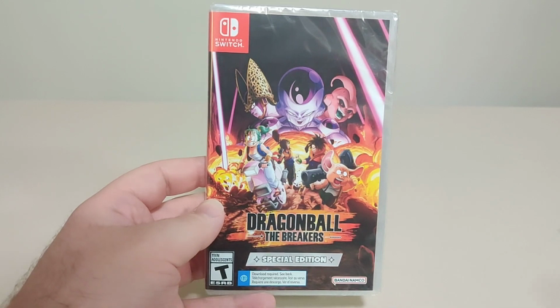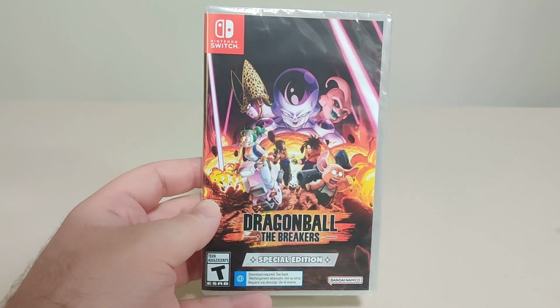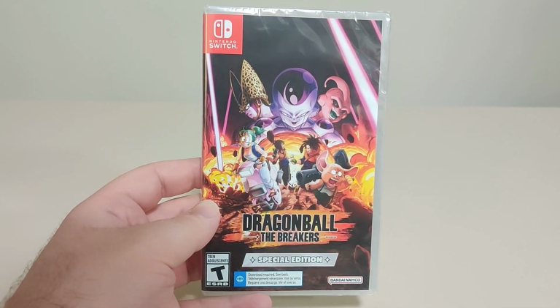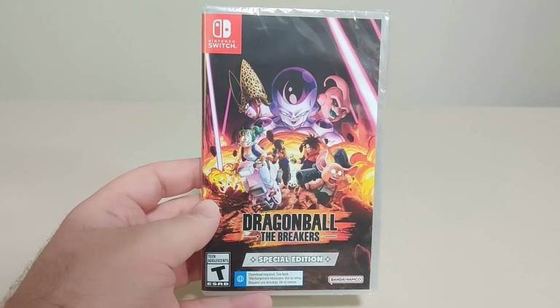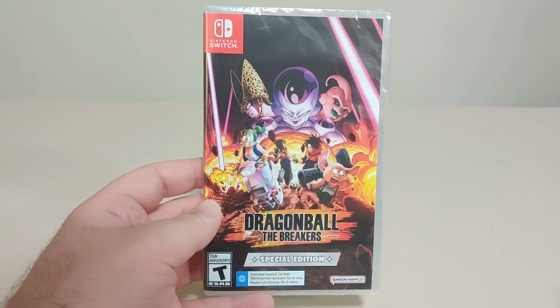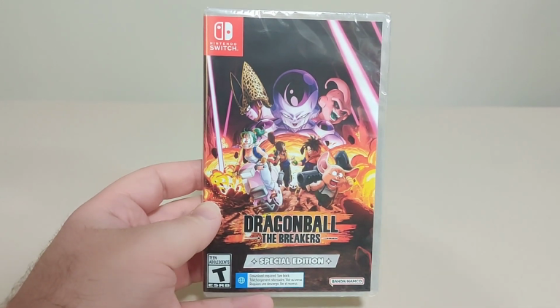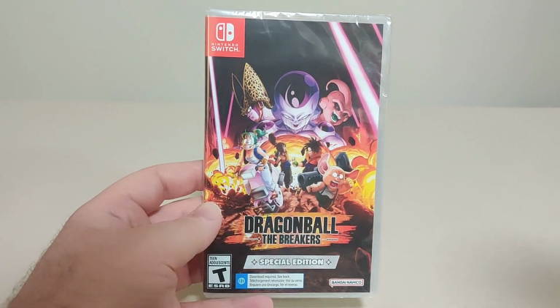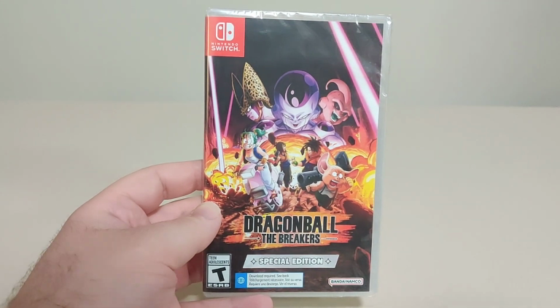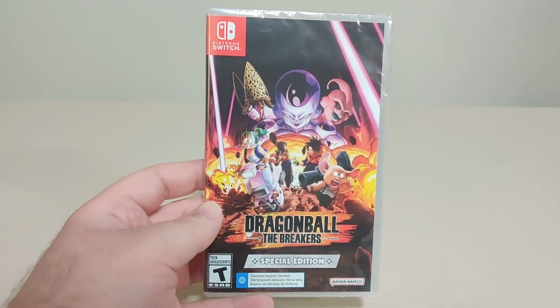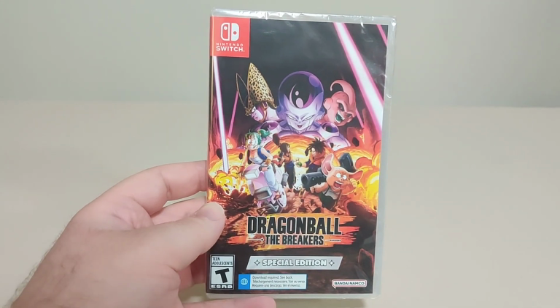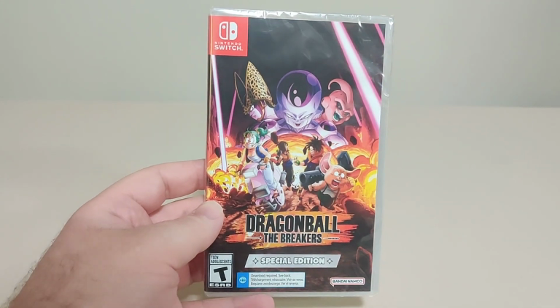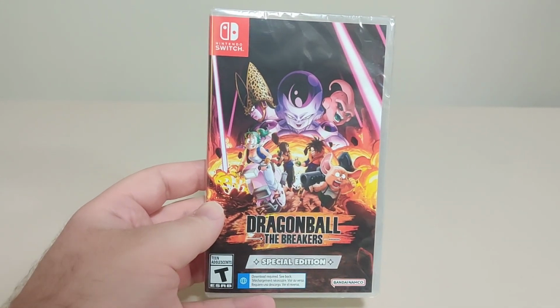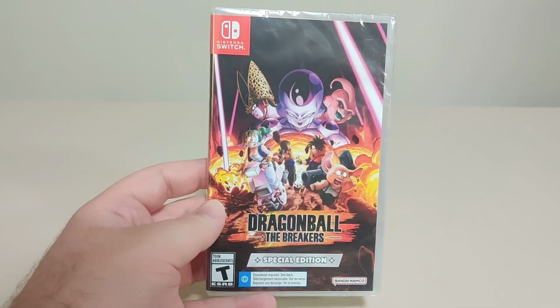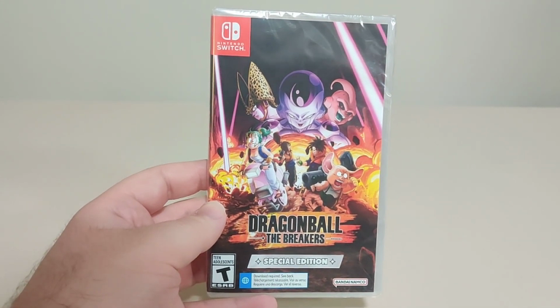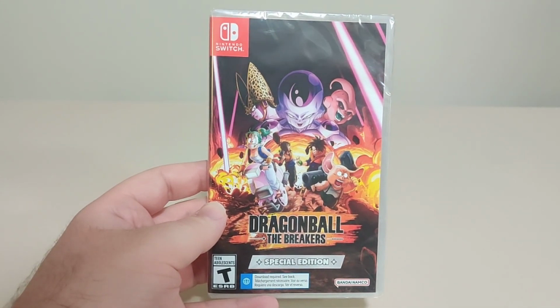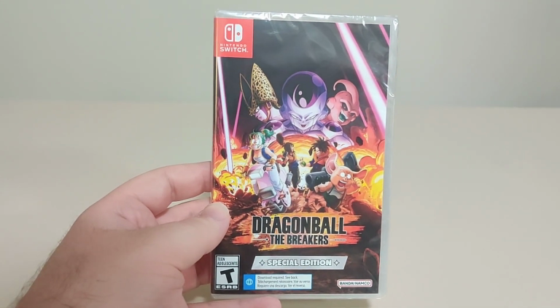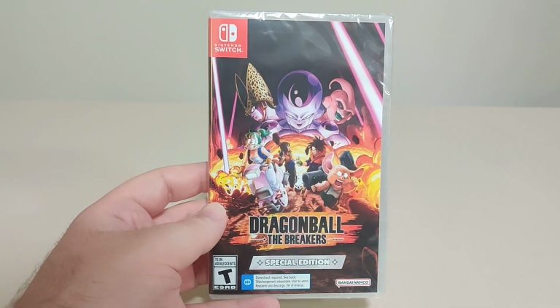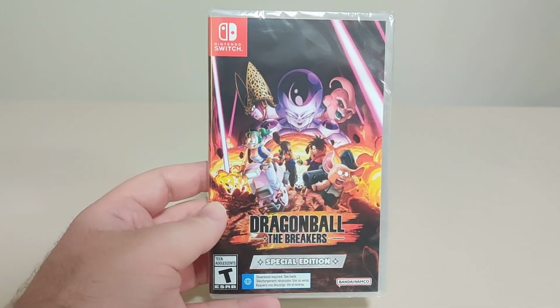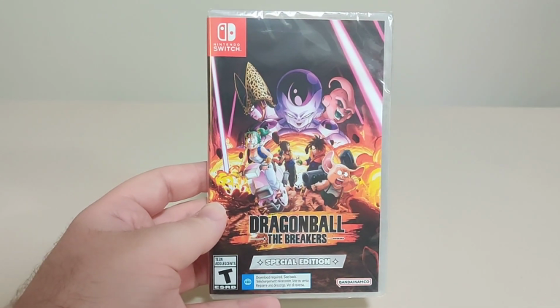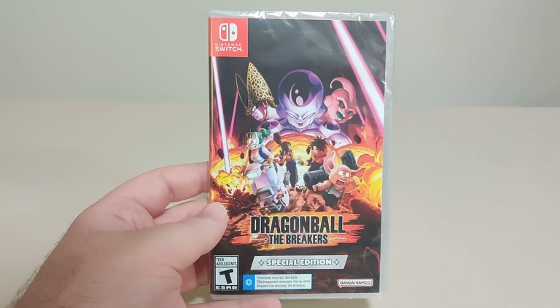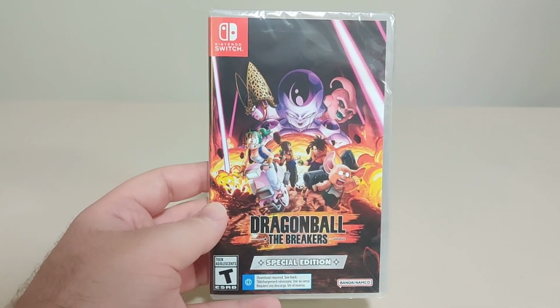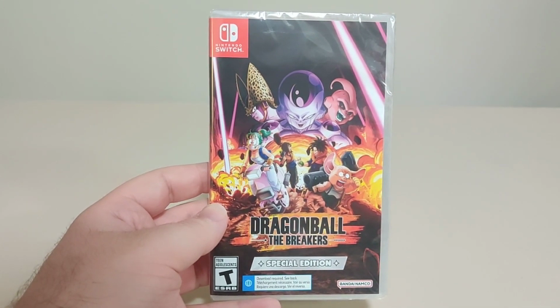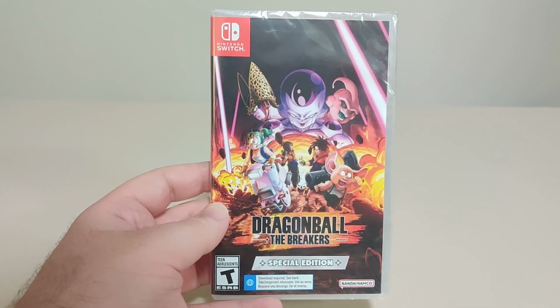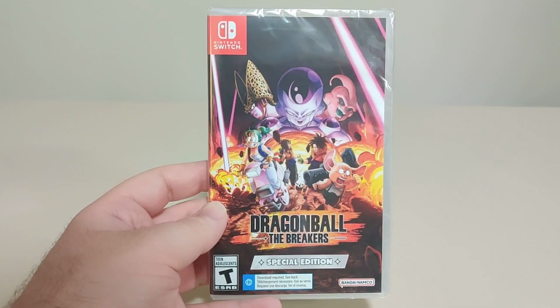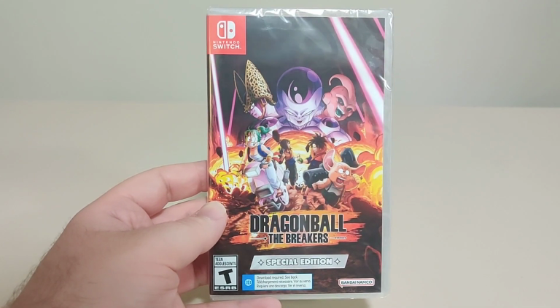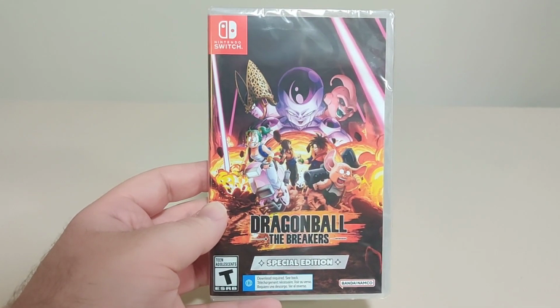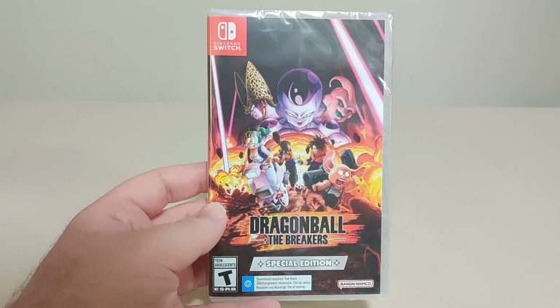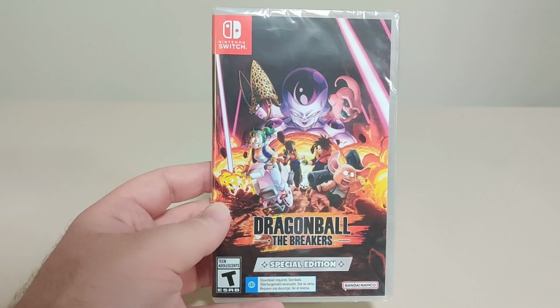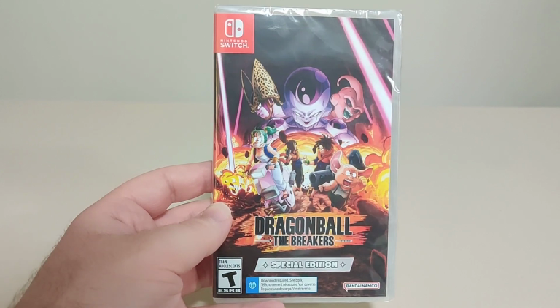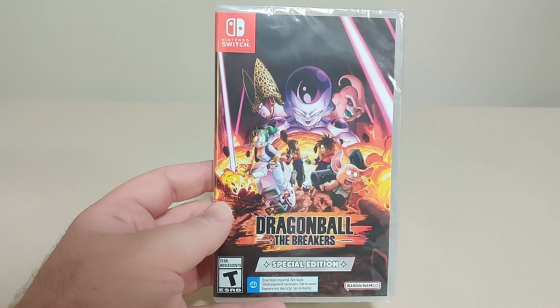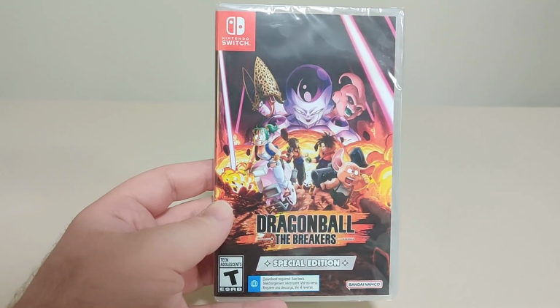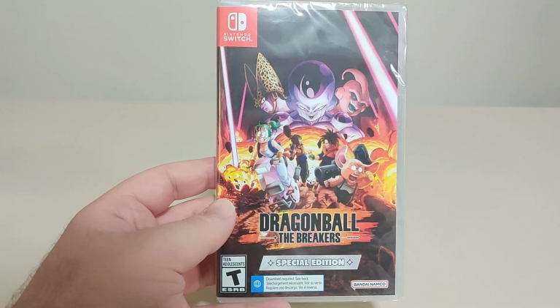Hello everyone and welcome back to another Shleban Switch unboxing video. Today we have Dragon Ball The Breakers Special Edition.